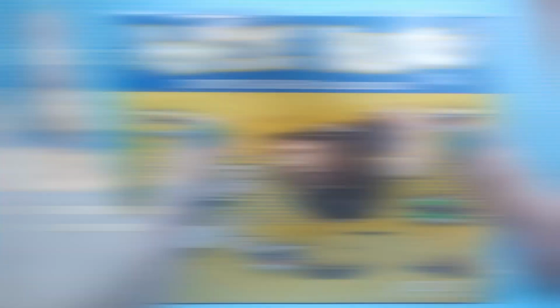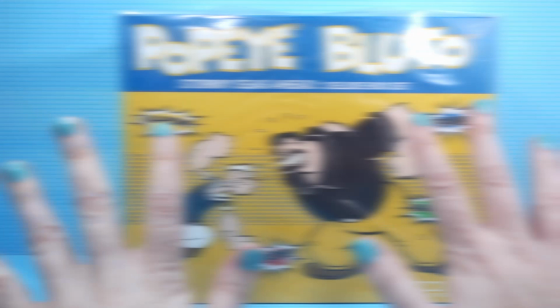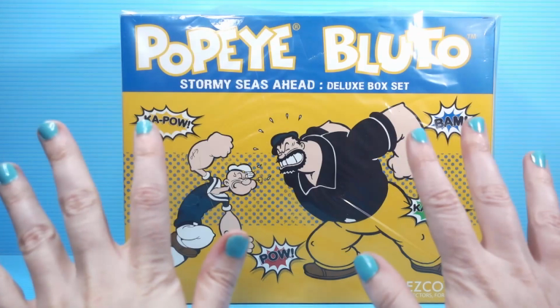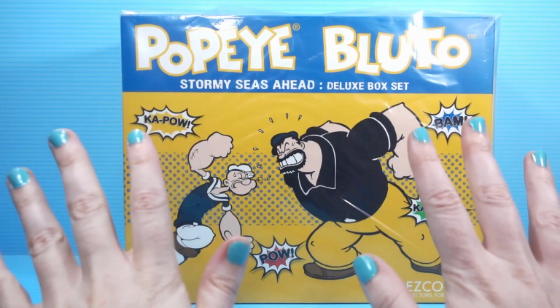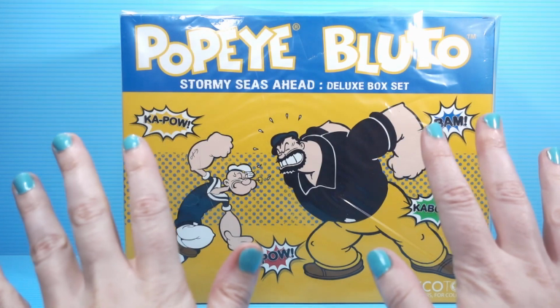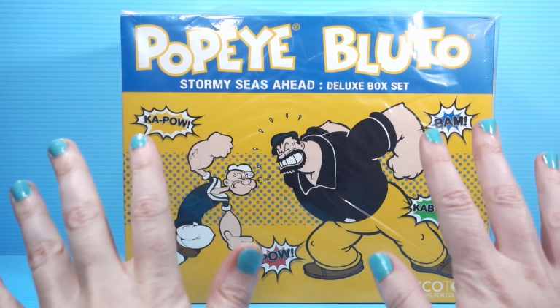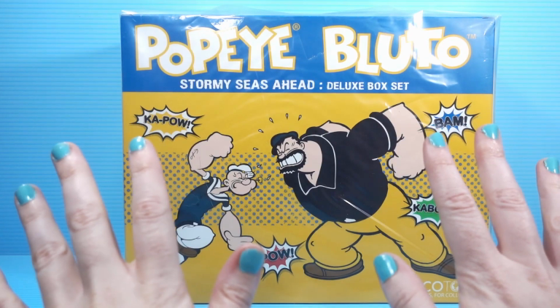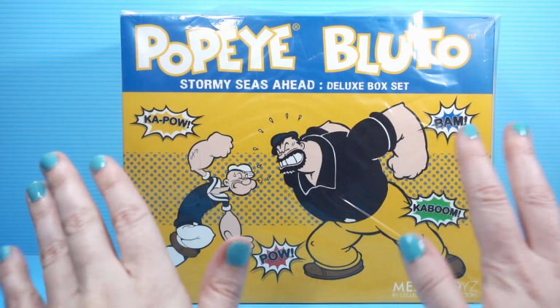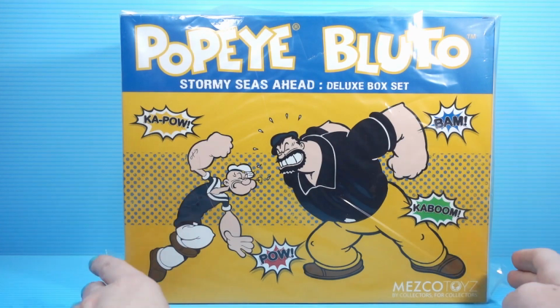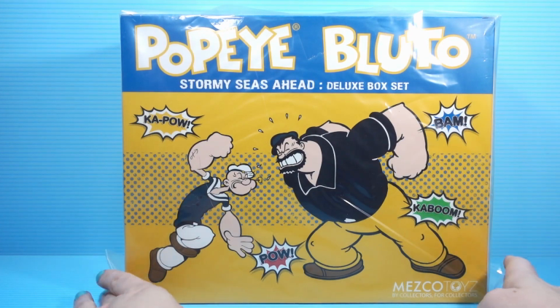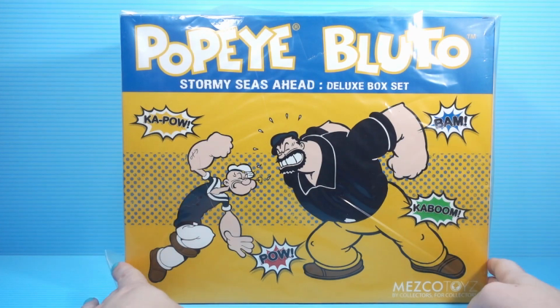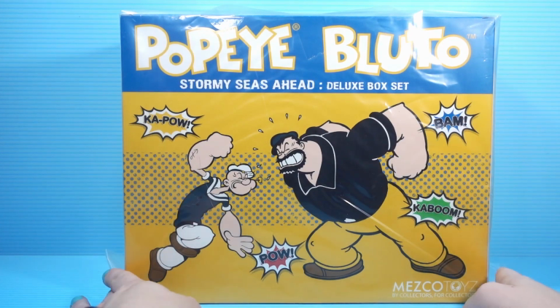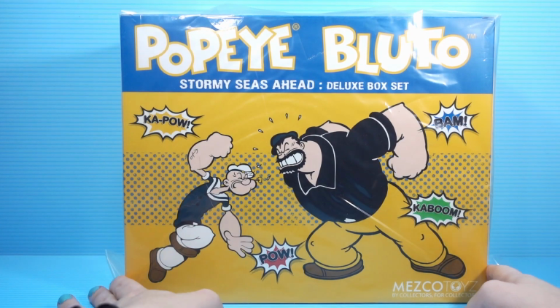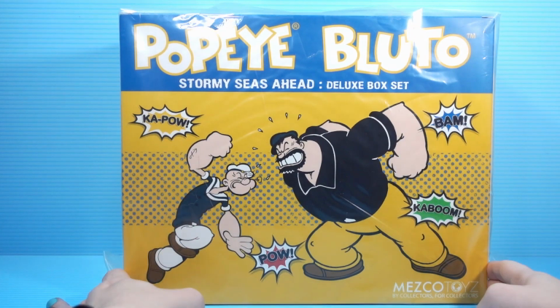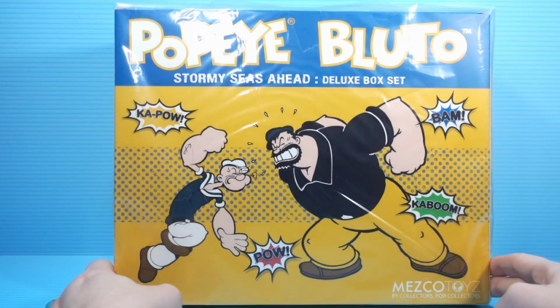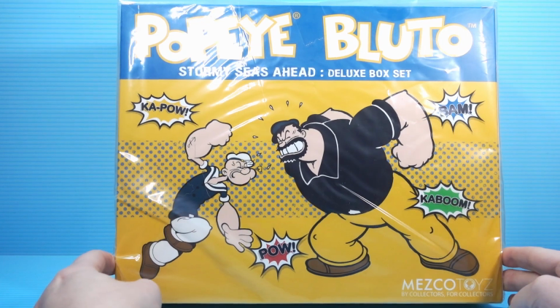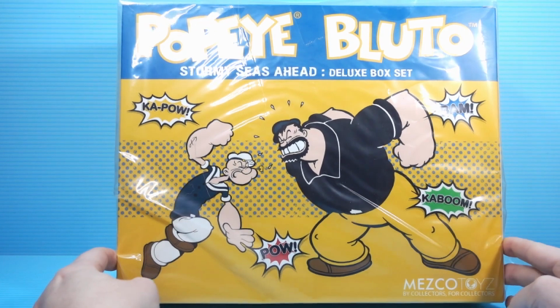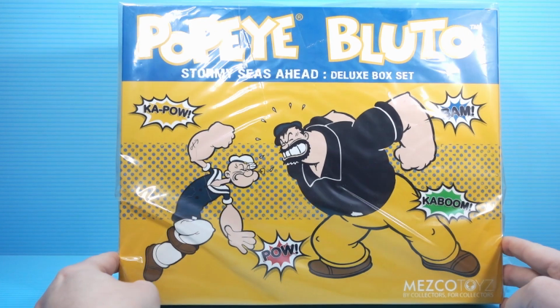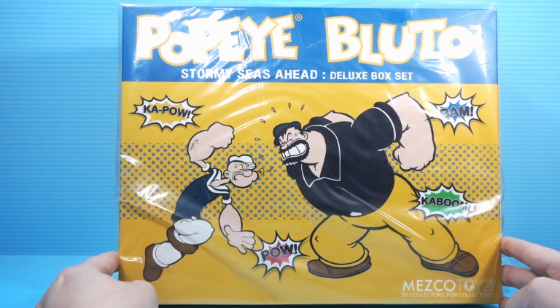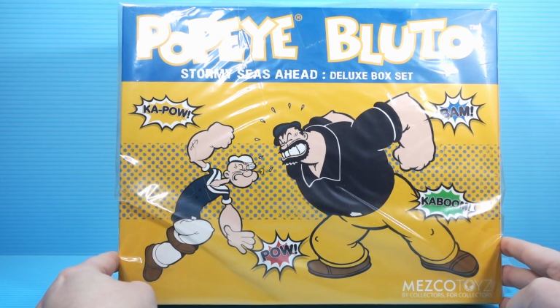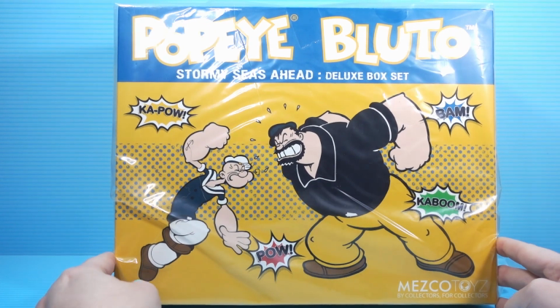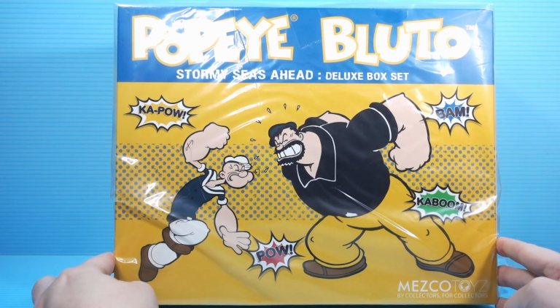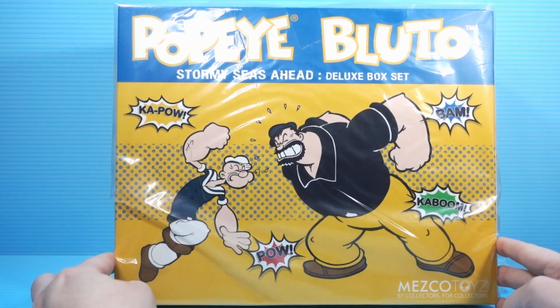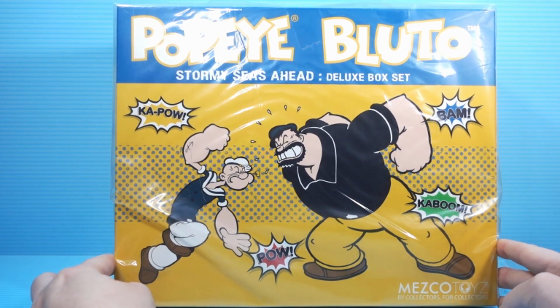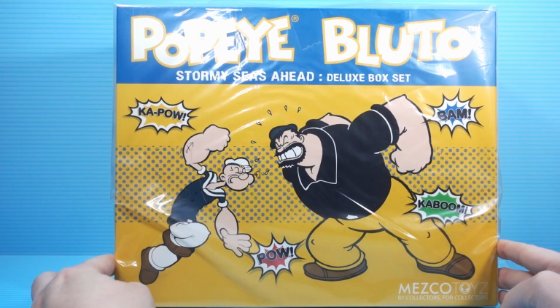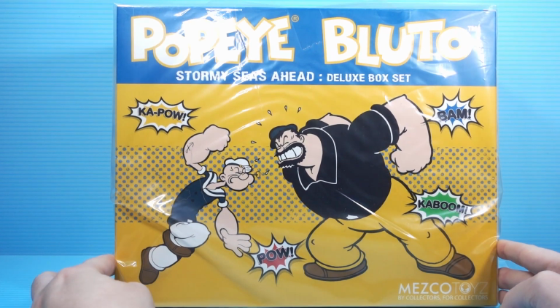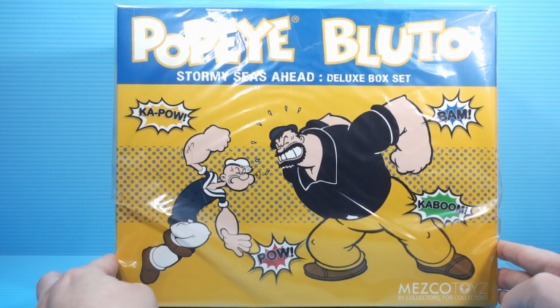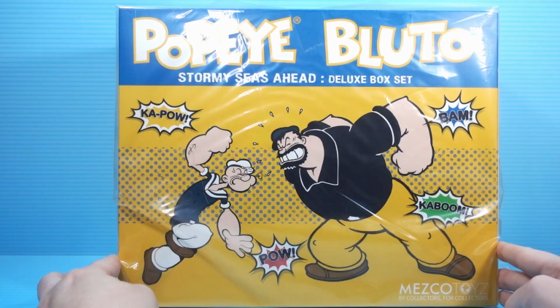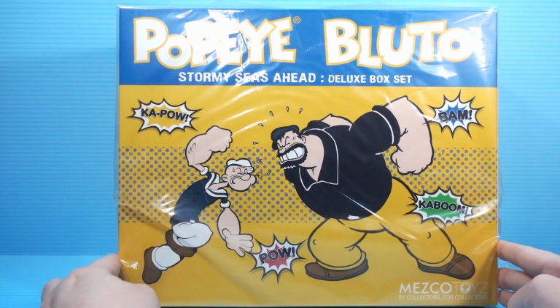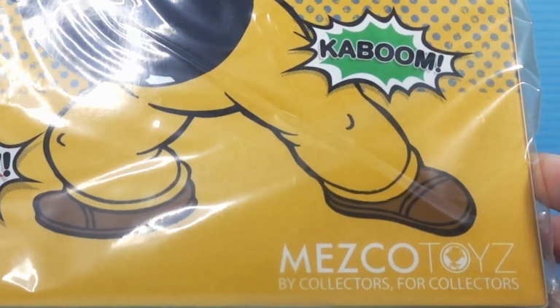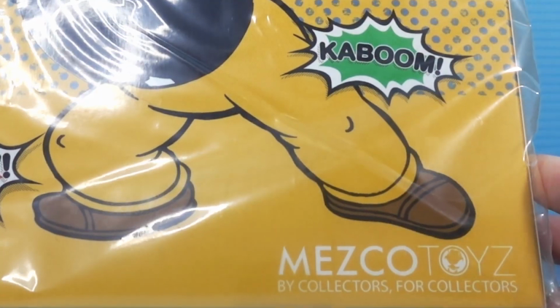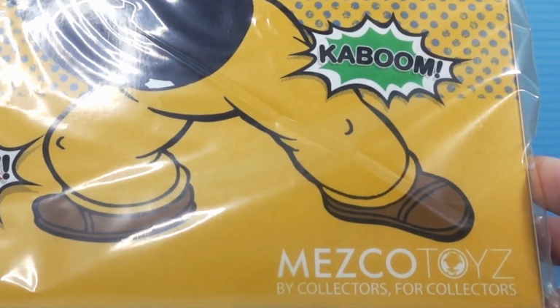Ahoy, Weekly Allowancers! Today we're taking a look at Popeye and Bluto's Stormy Seas Ahead Deluxe Box Set from Mezco.